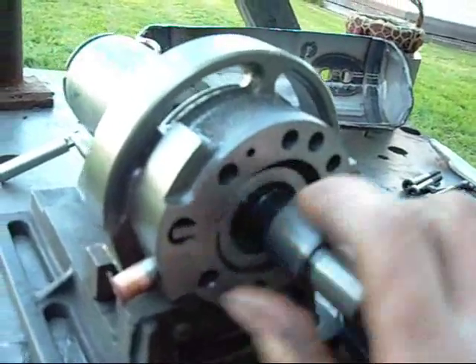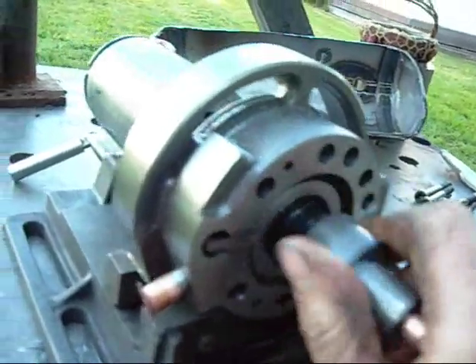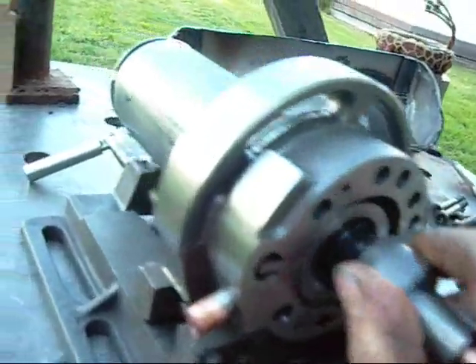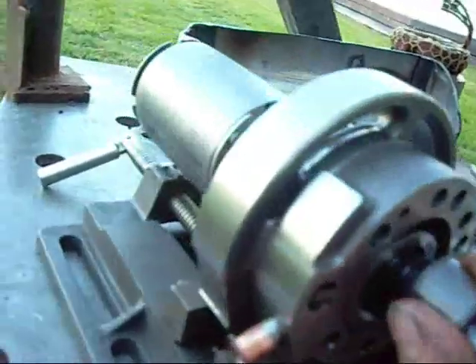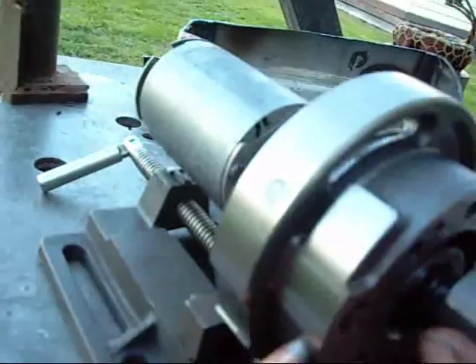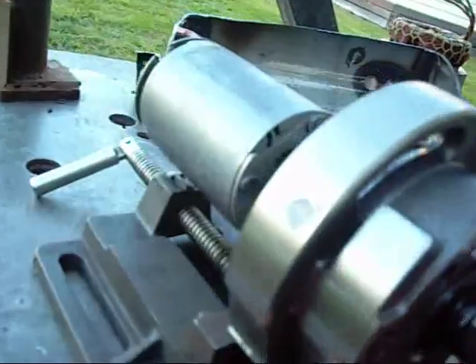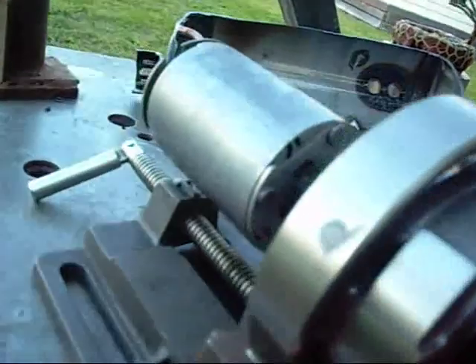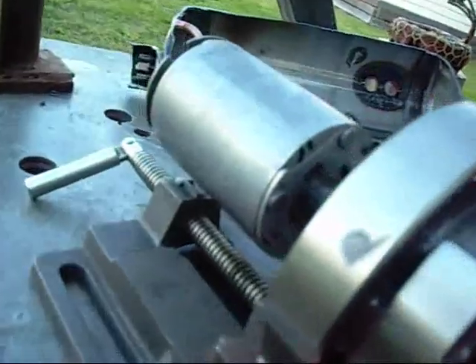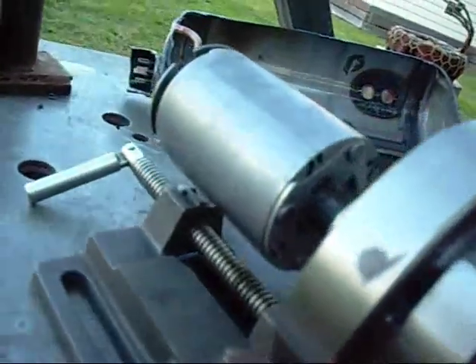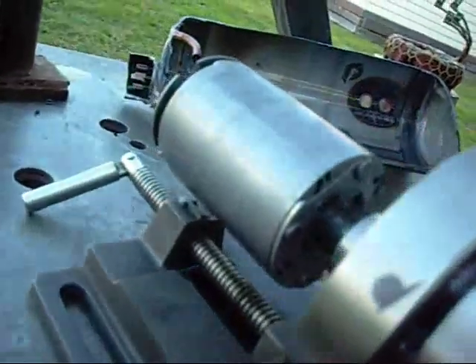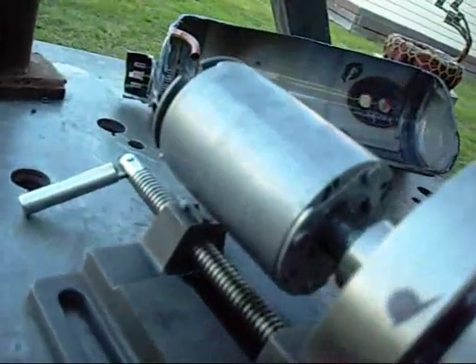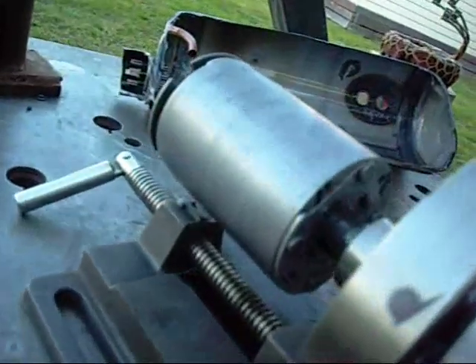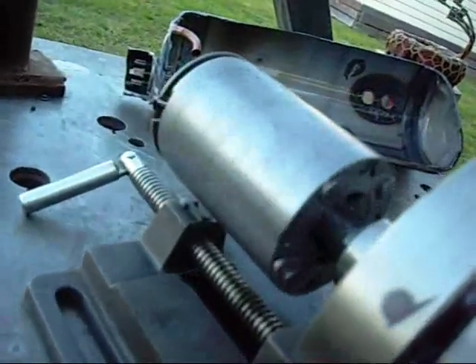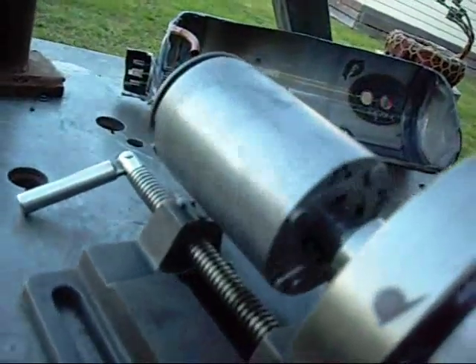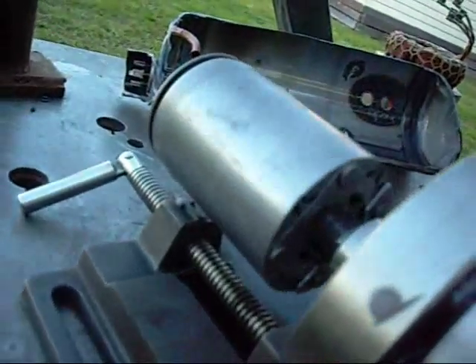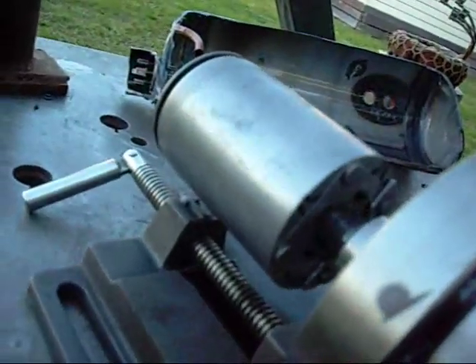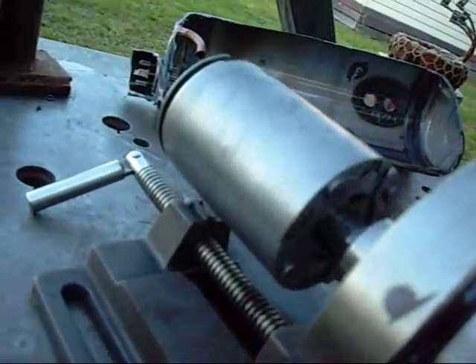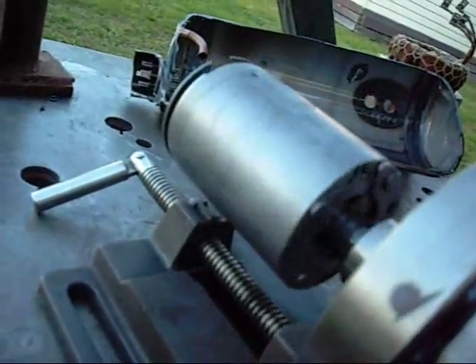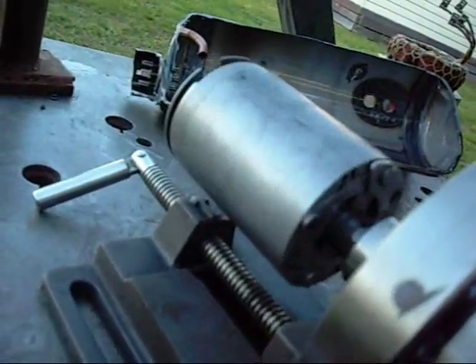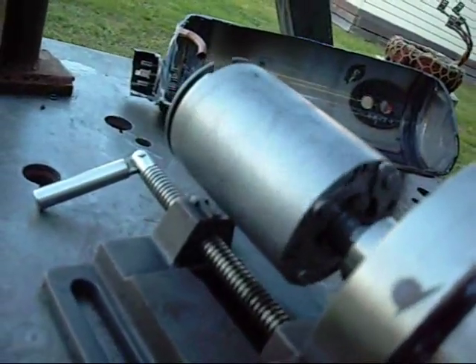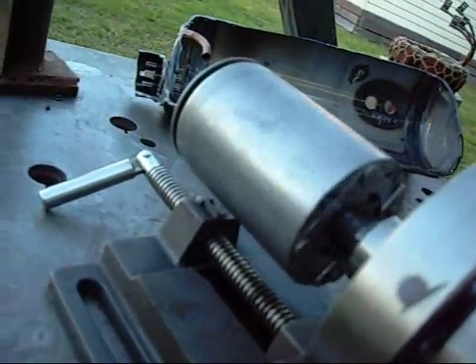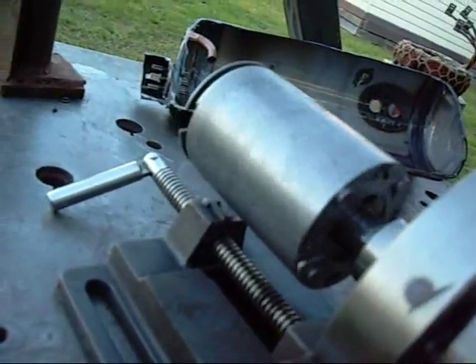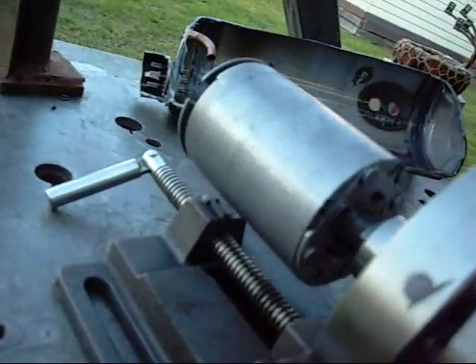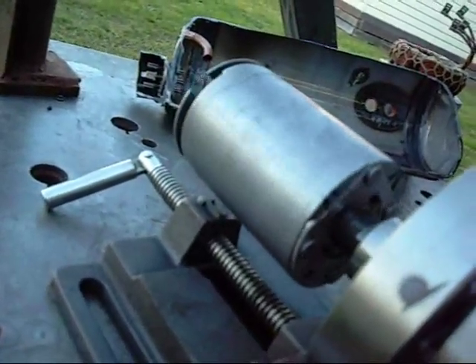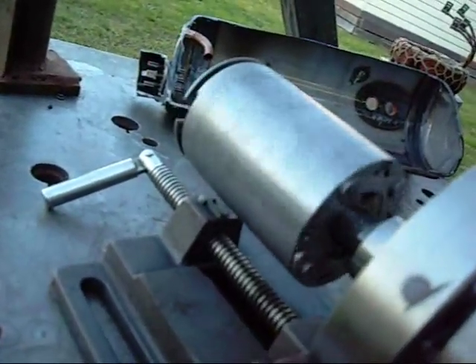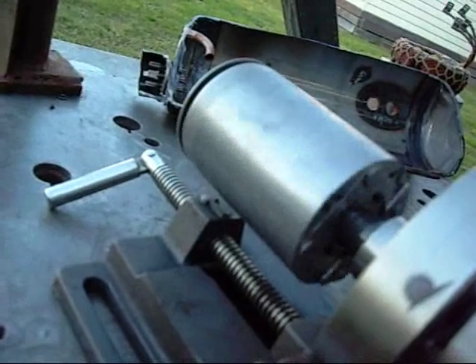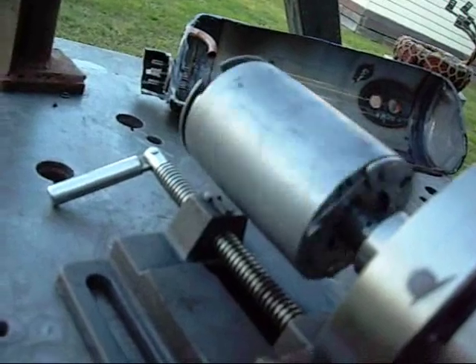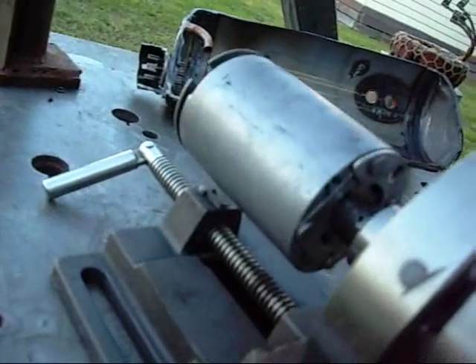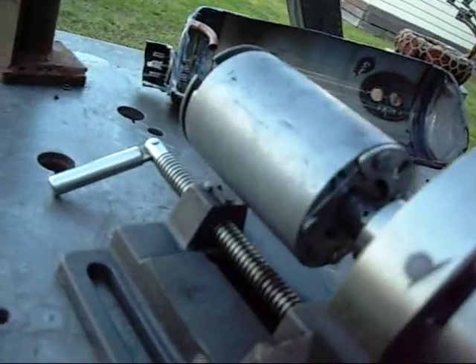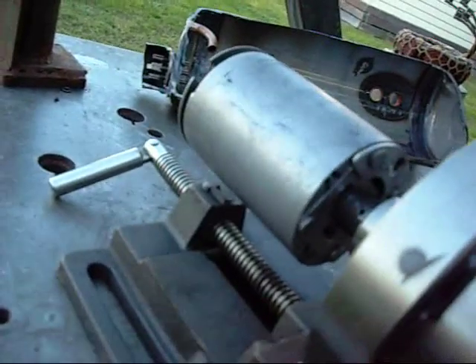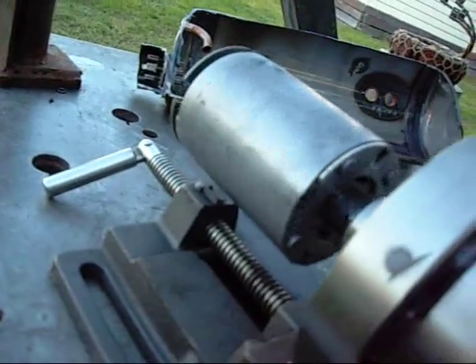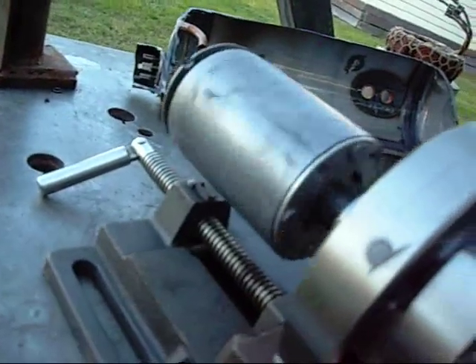And that rotor contains some pretty powerful neodymium magnets too — very powerful.